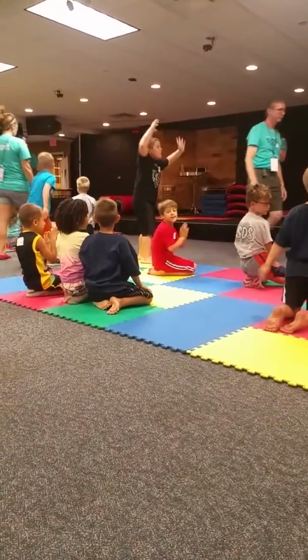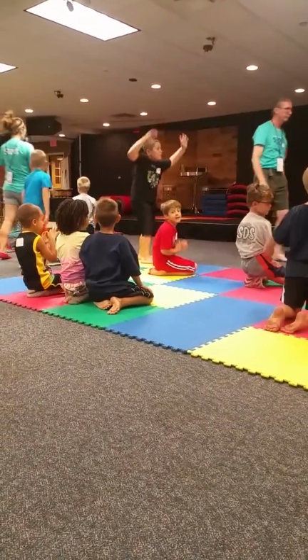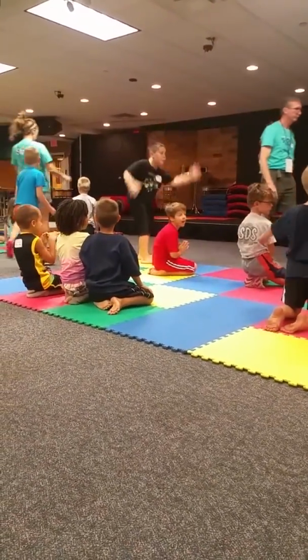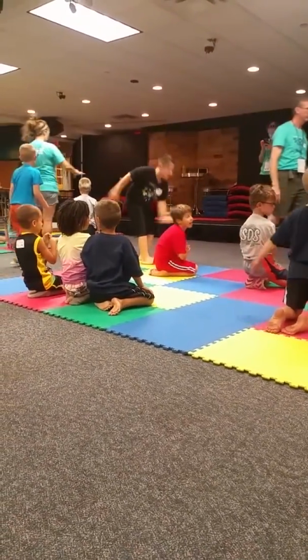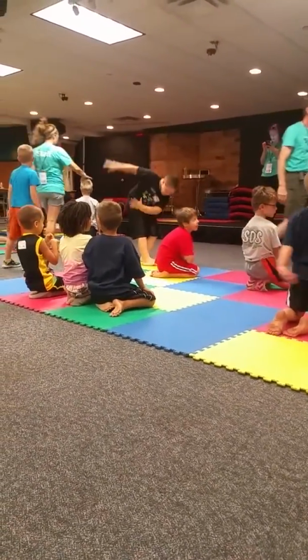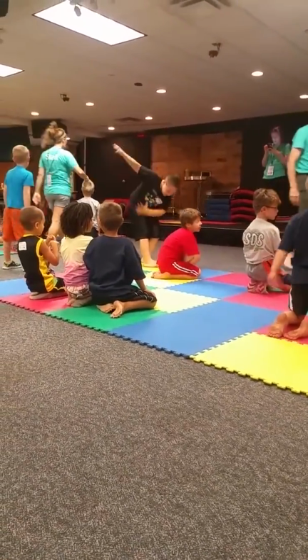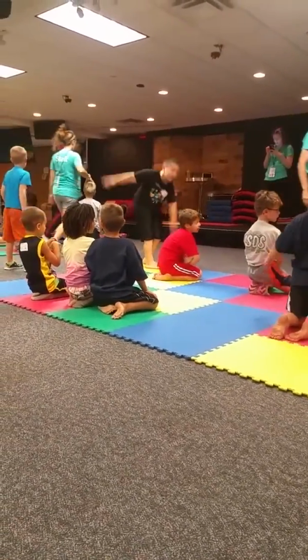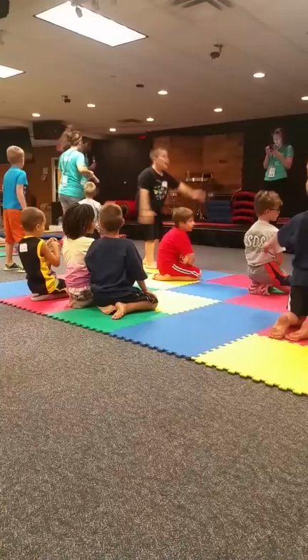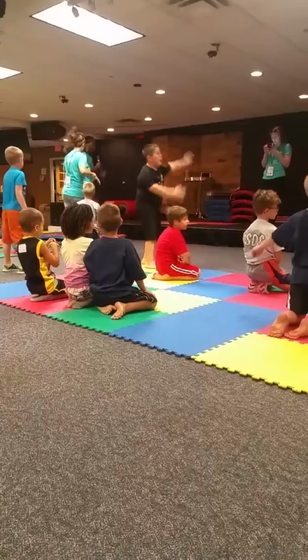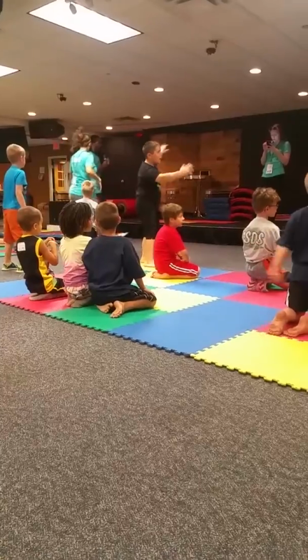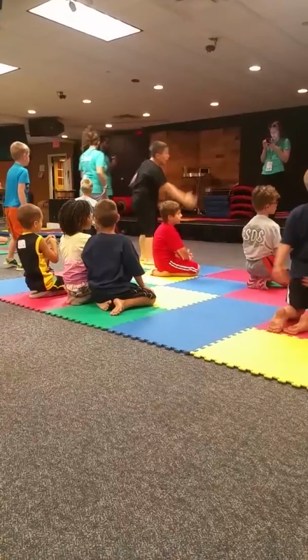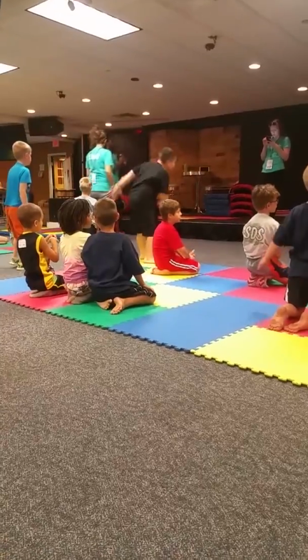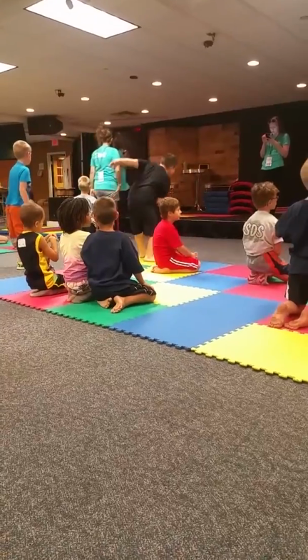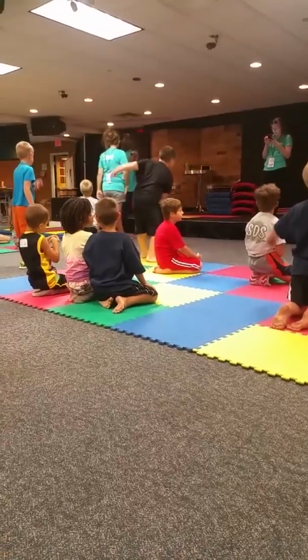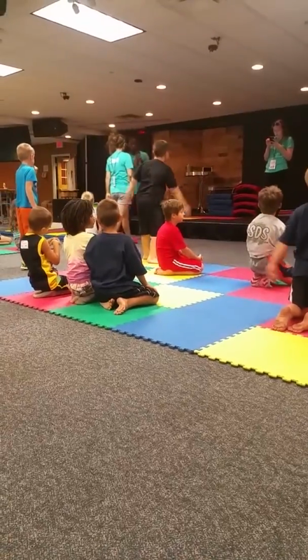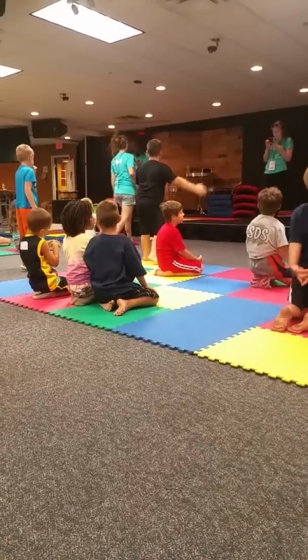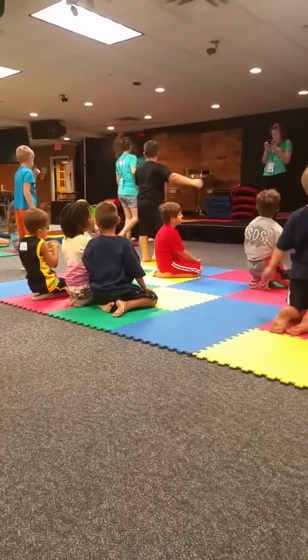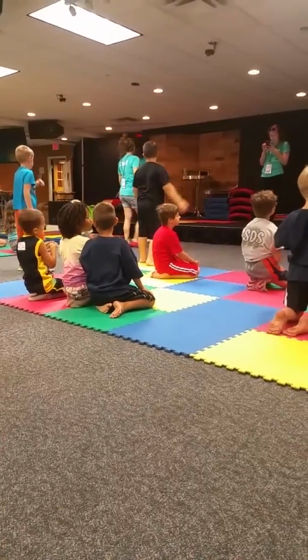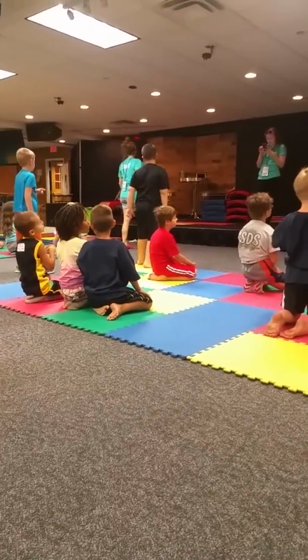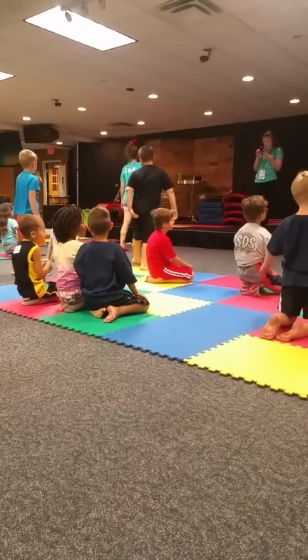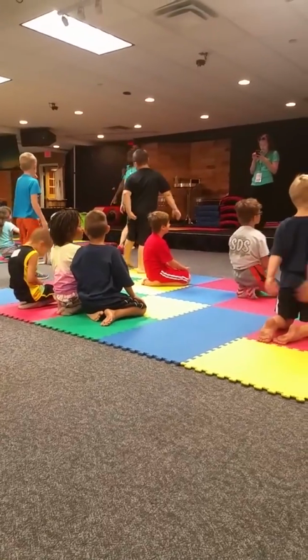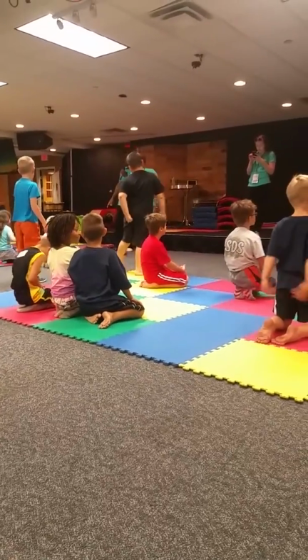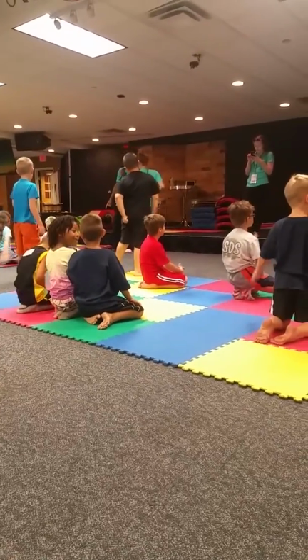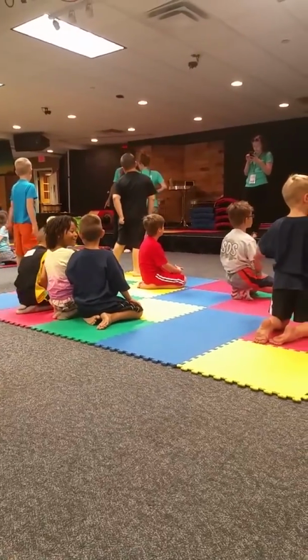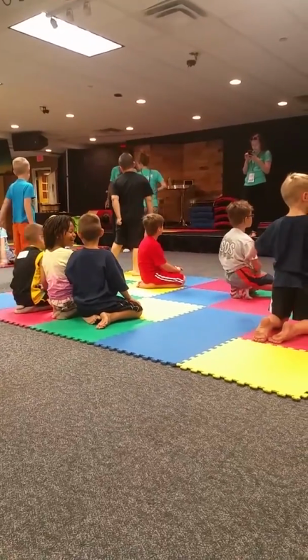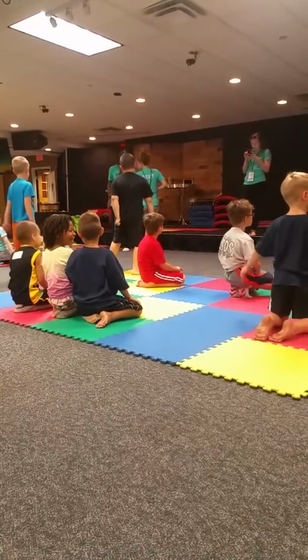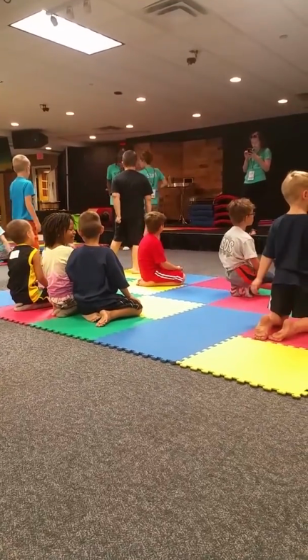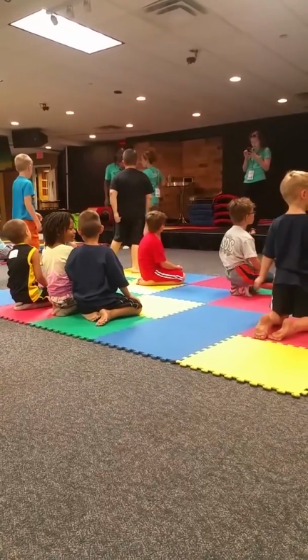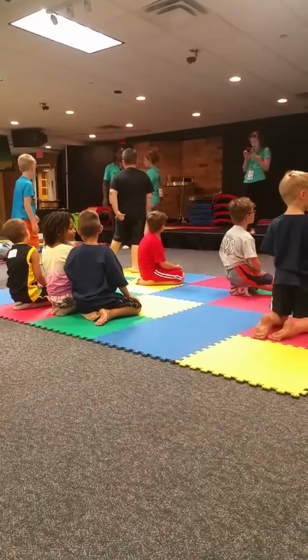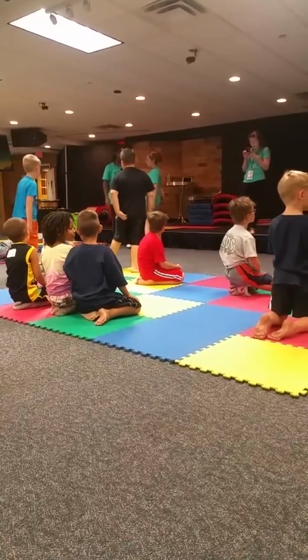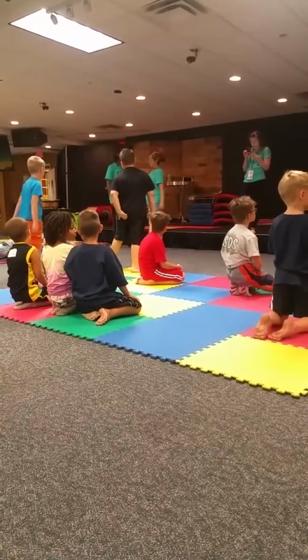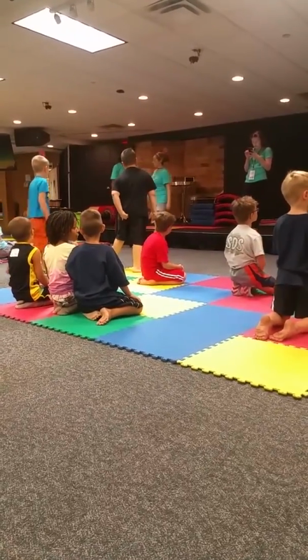Now we're going to roll, we're going to do somersaults here. We're back, break fall.